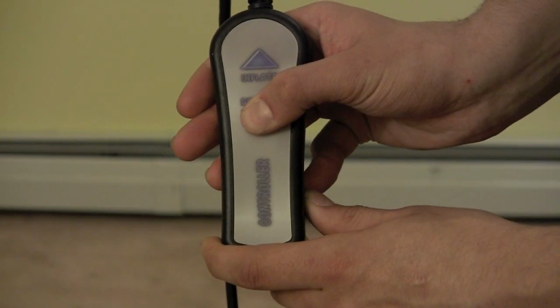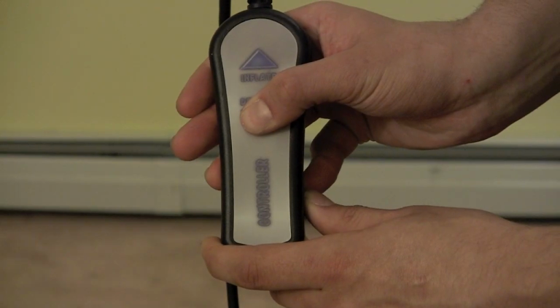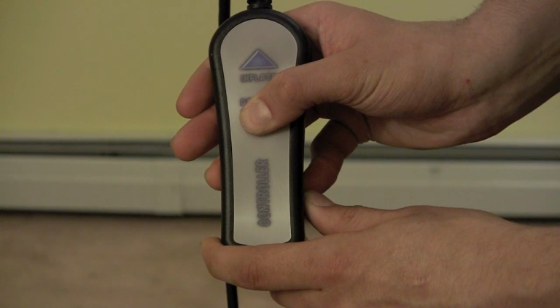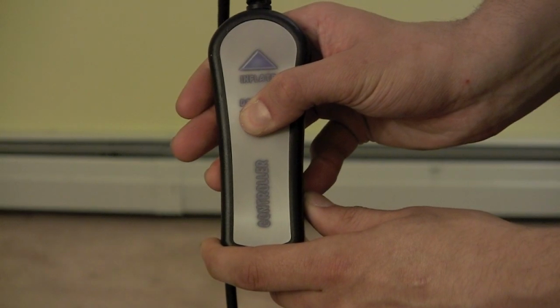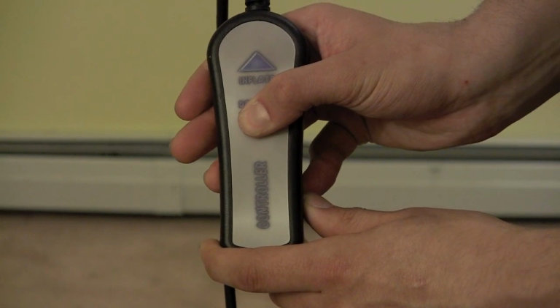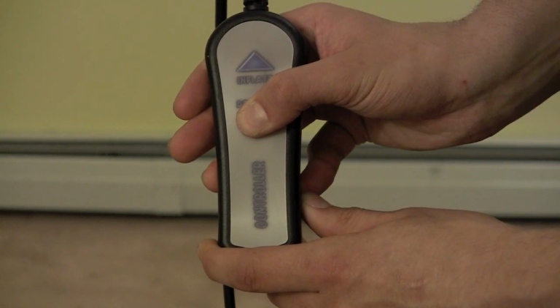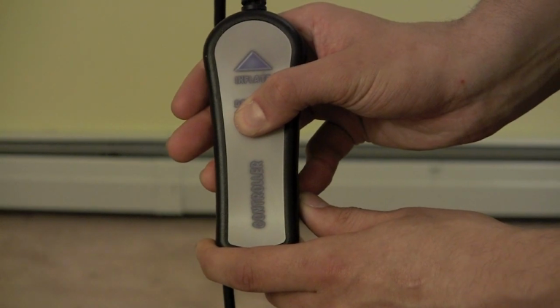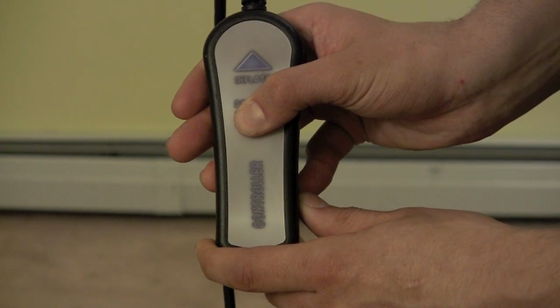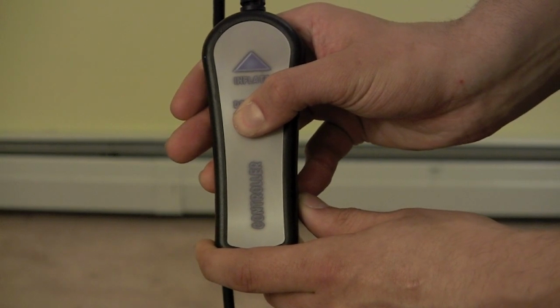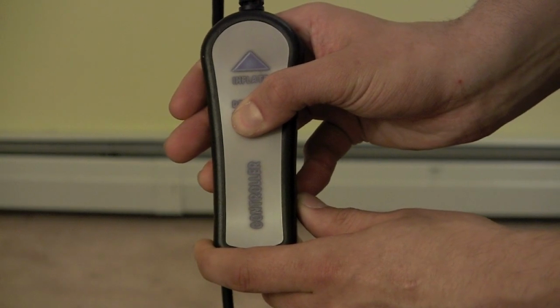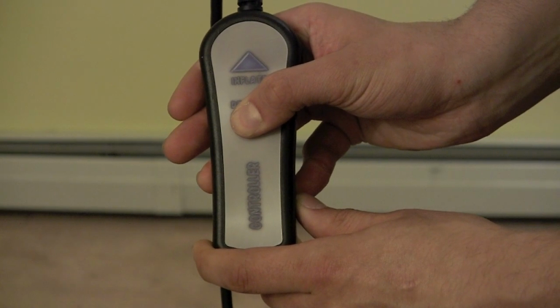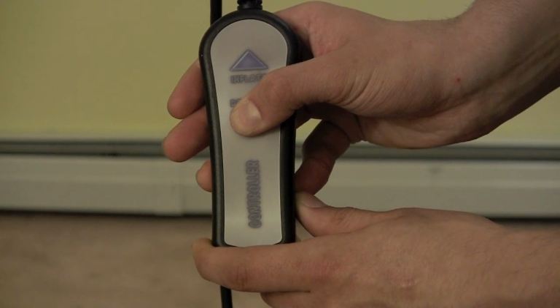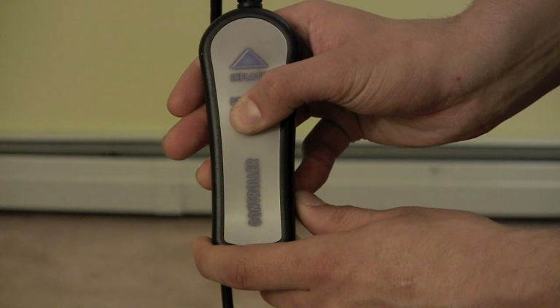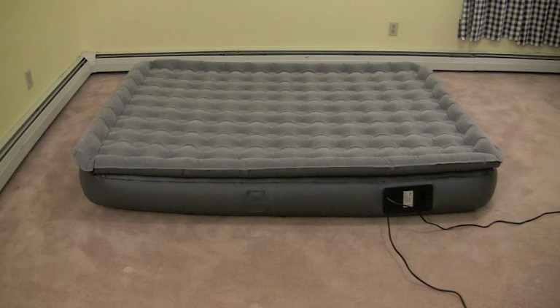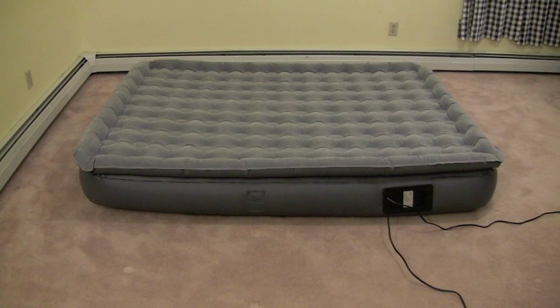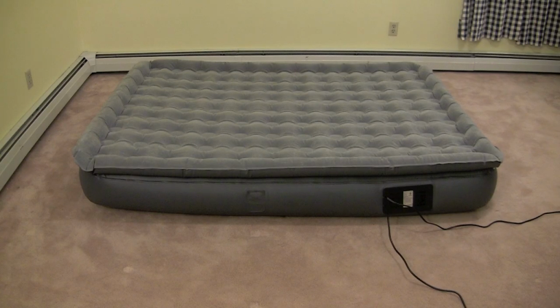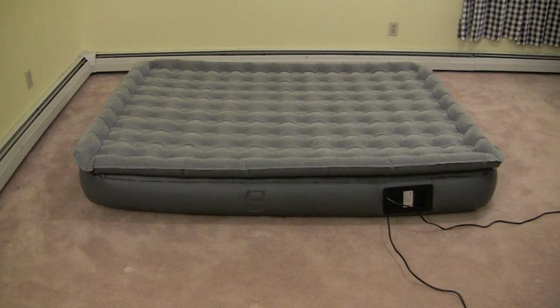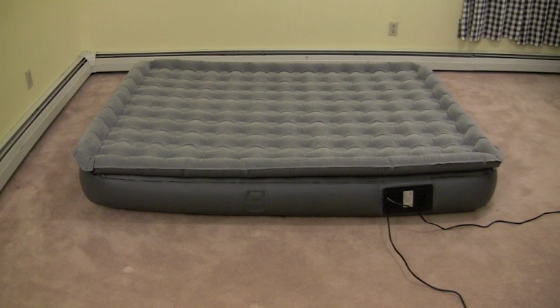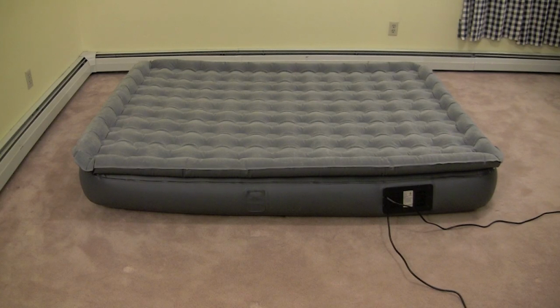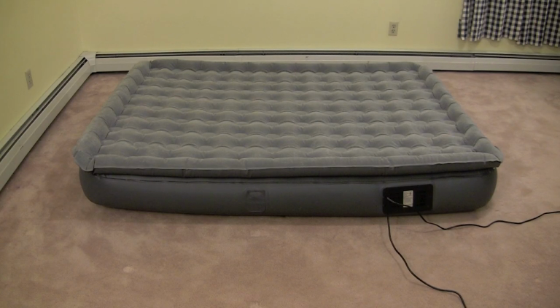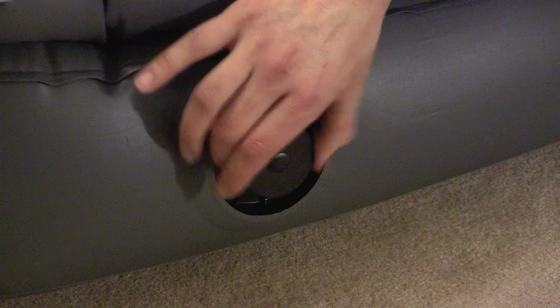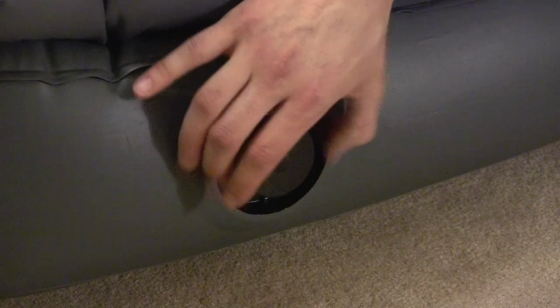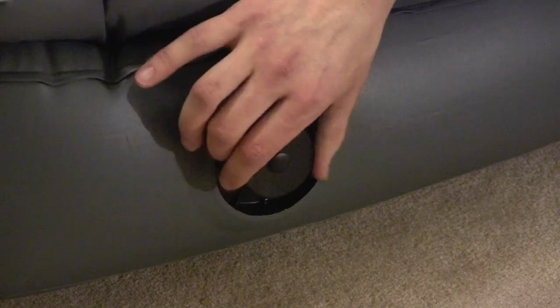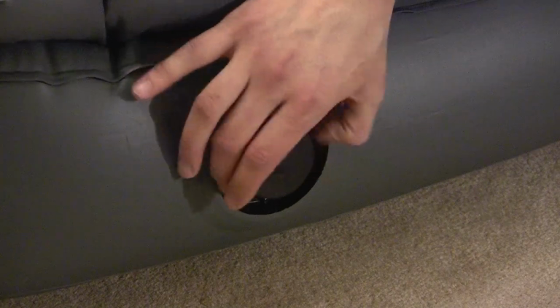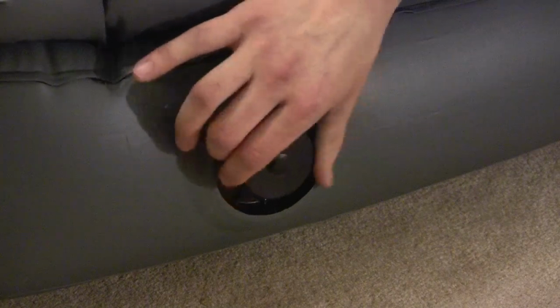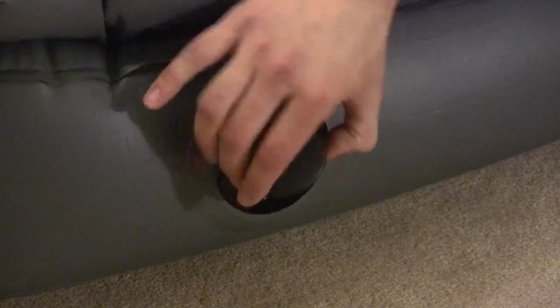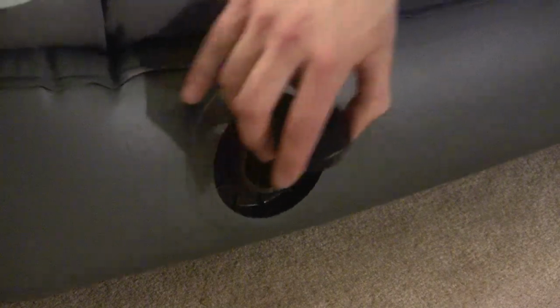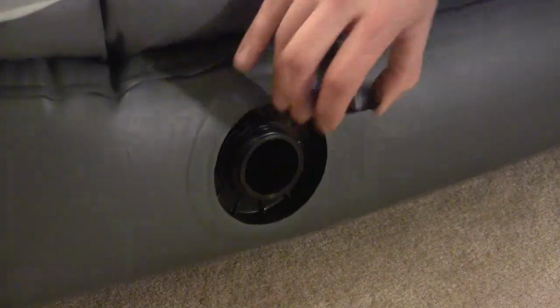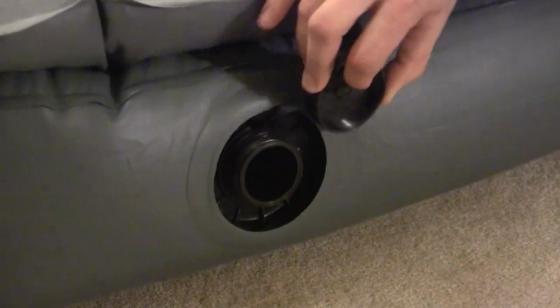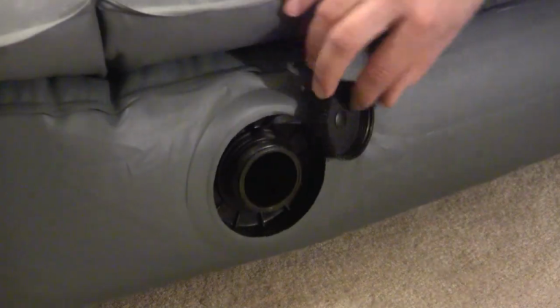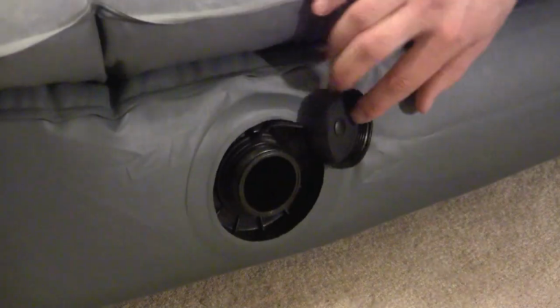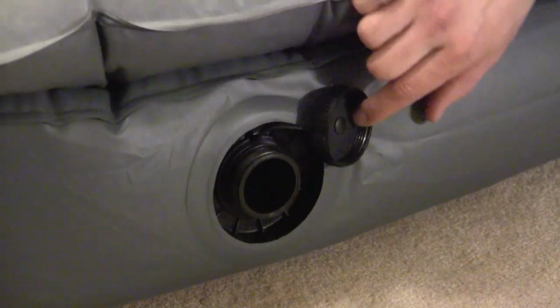For a firmer bed, add air using the inflate button. For a softer bed, release air using the deflate button.